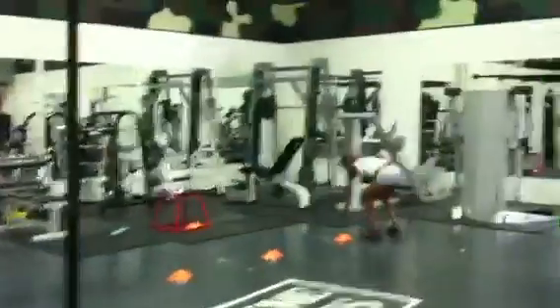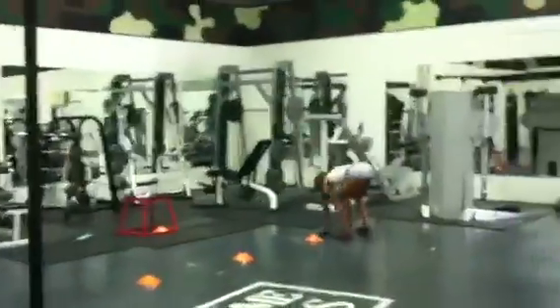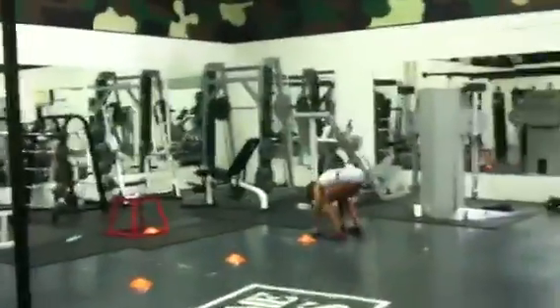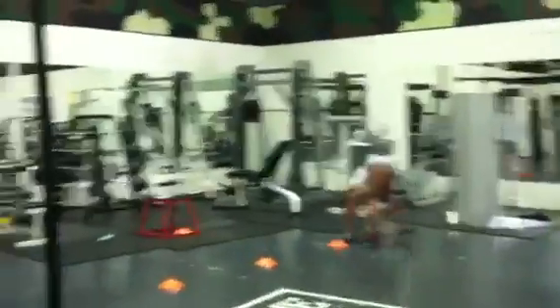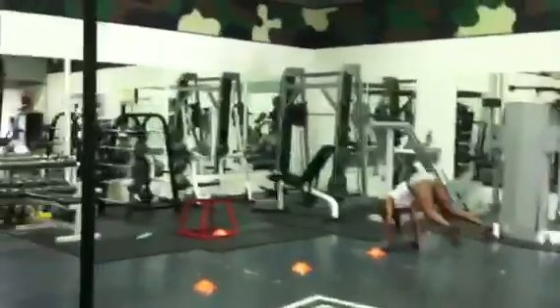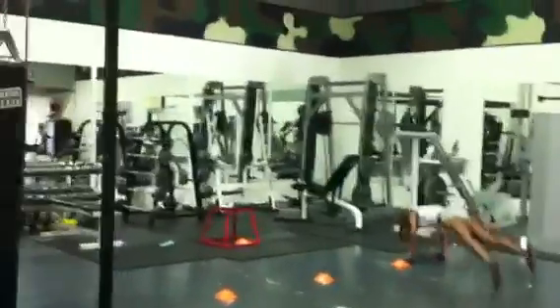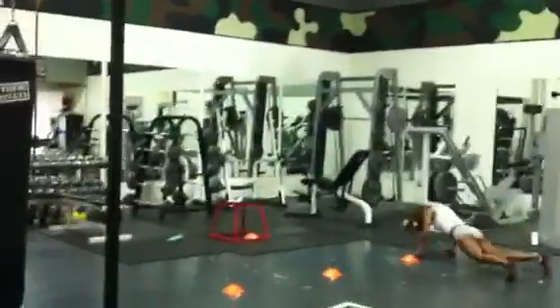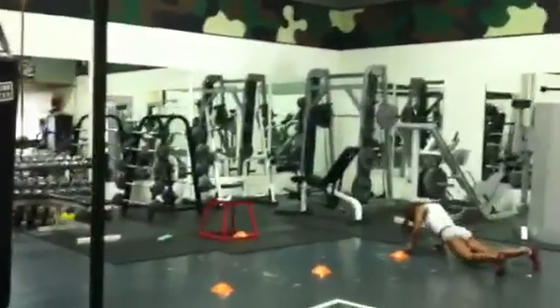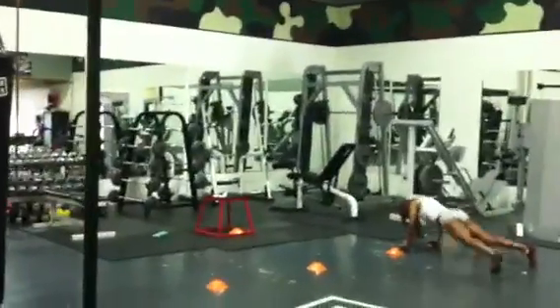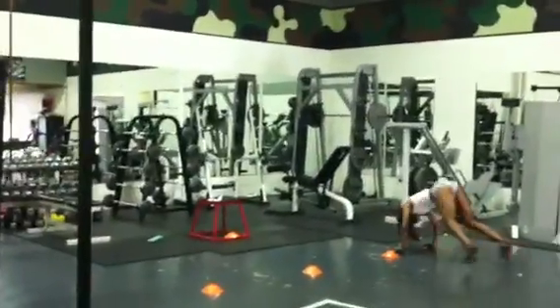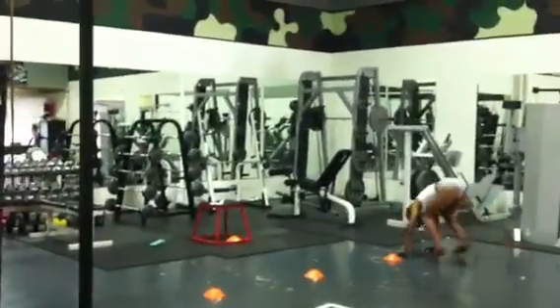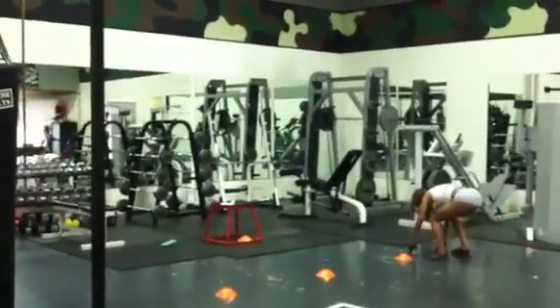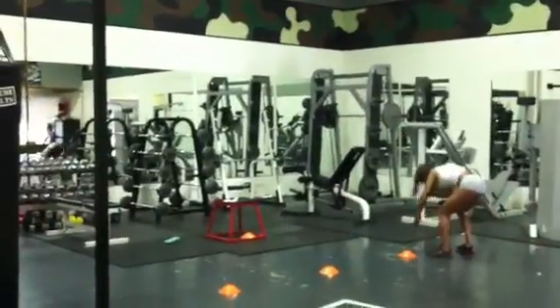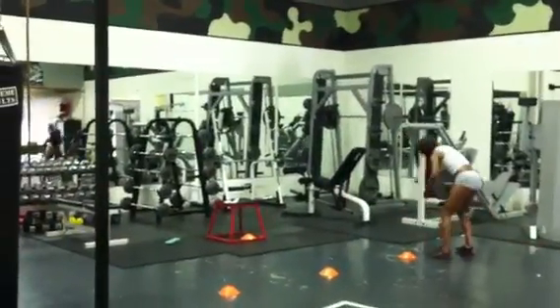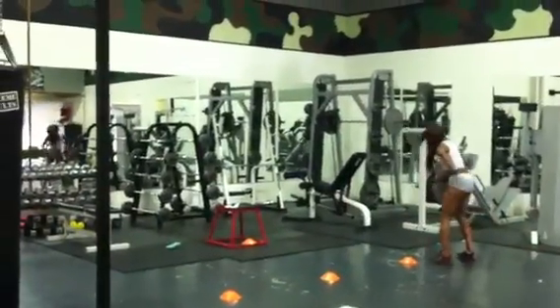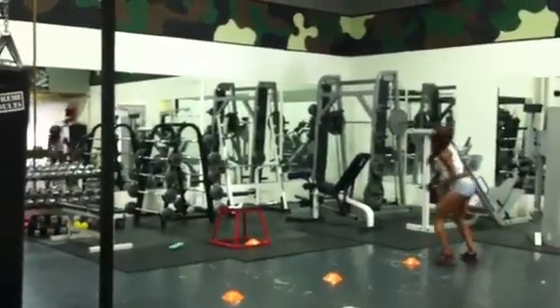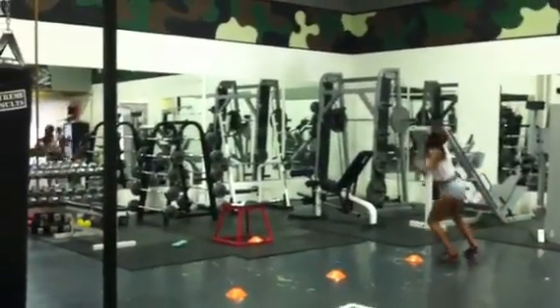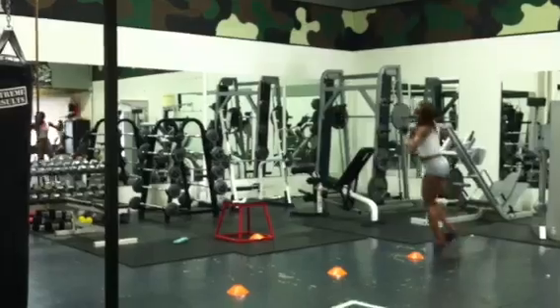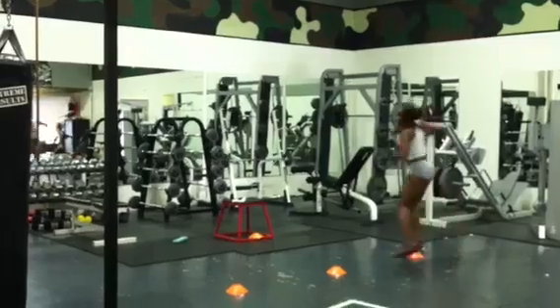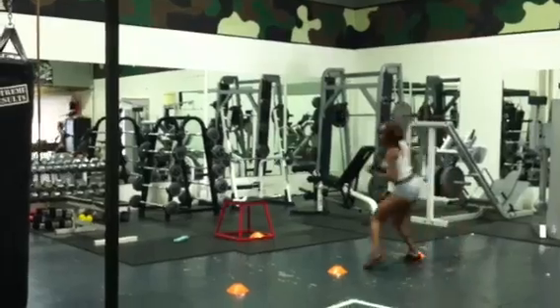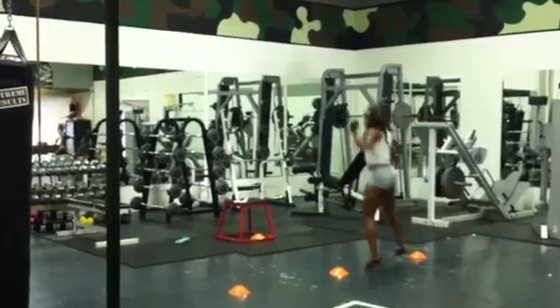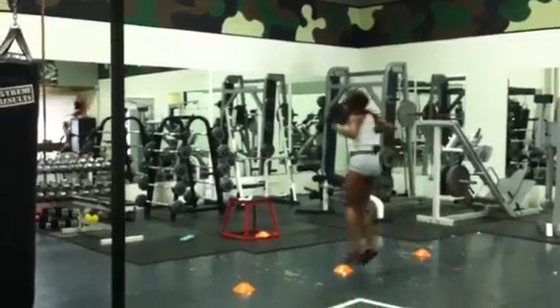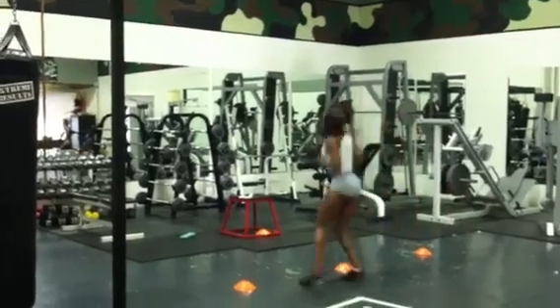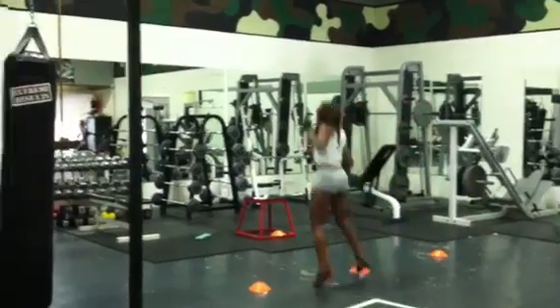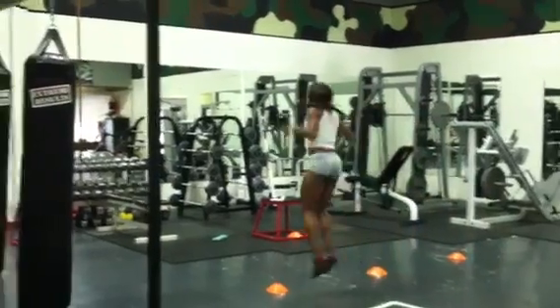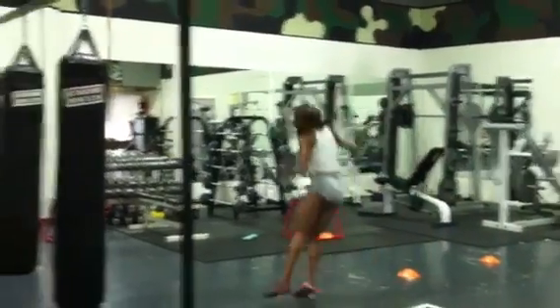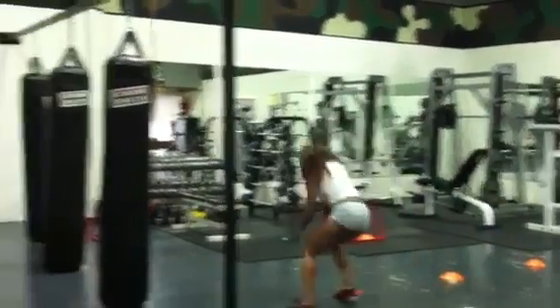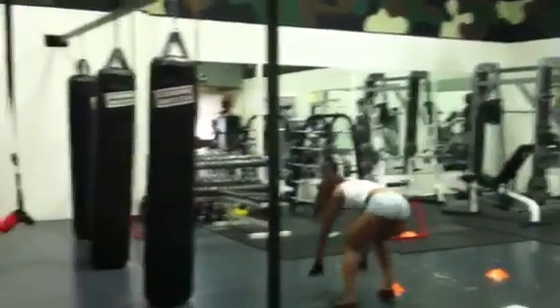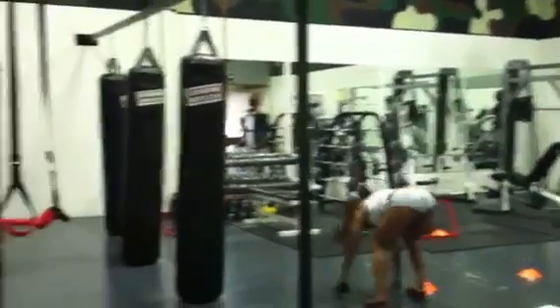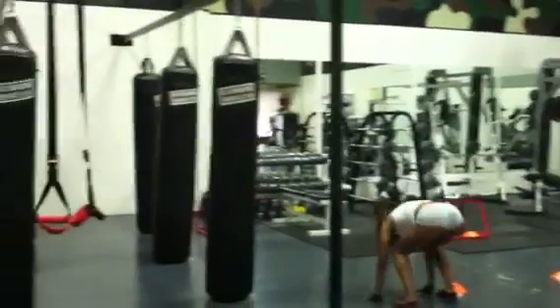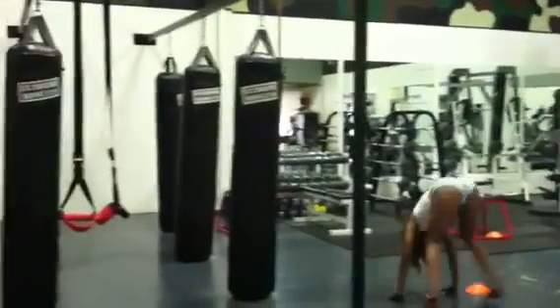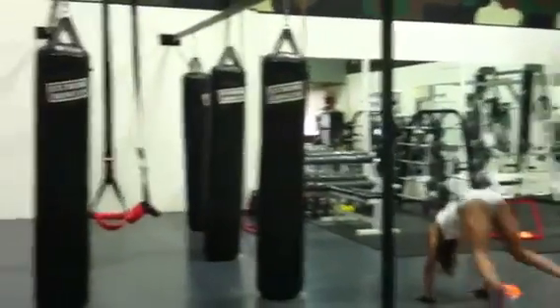Nikki is doing a hop with a sprawl — hop, hop, sprawl. Nice.